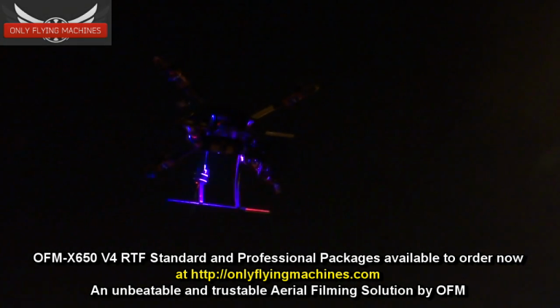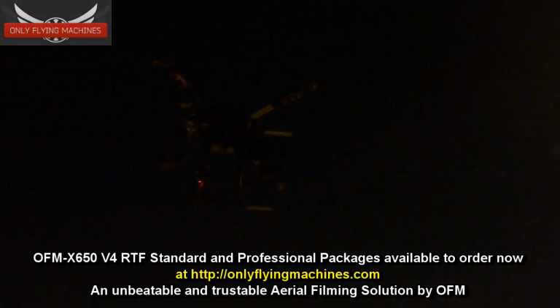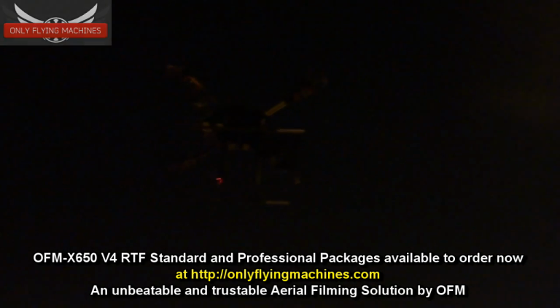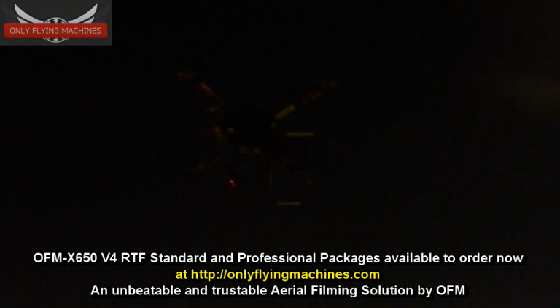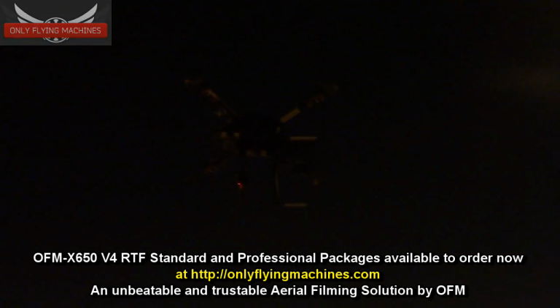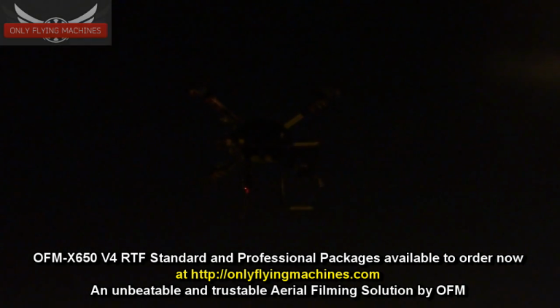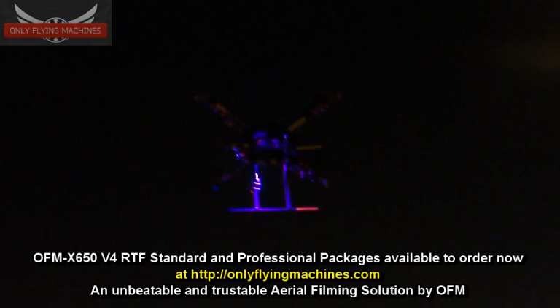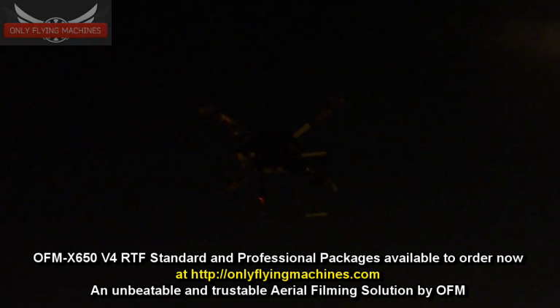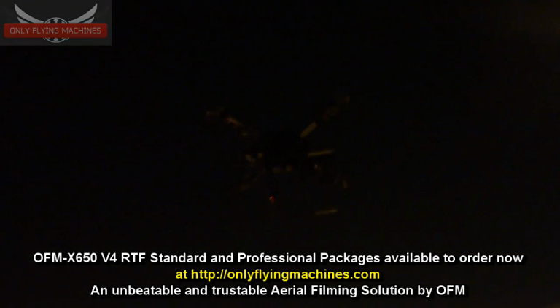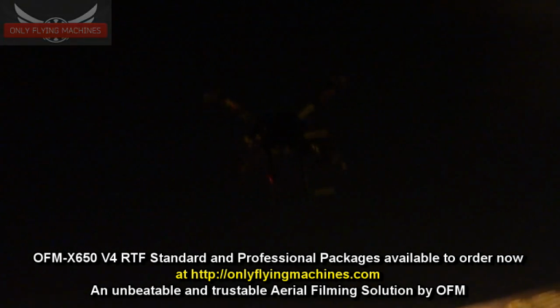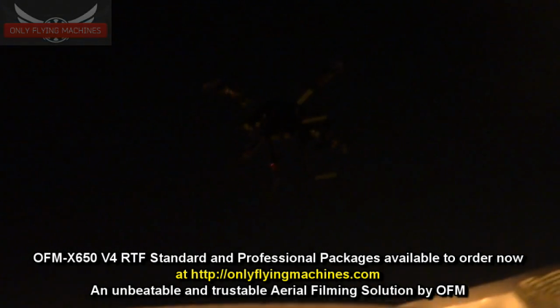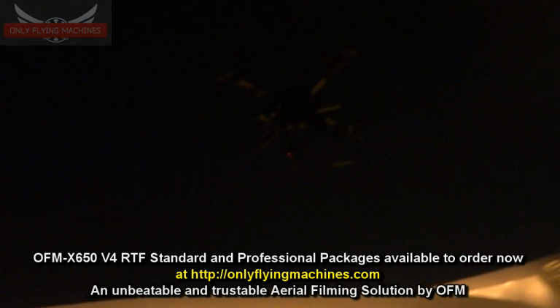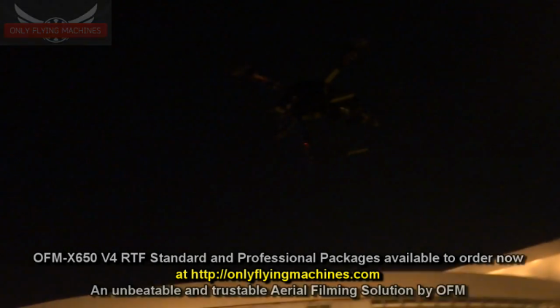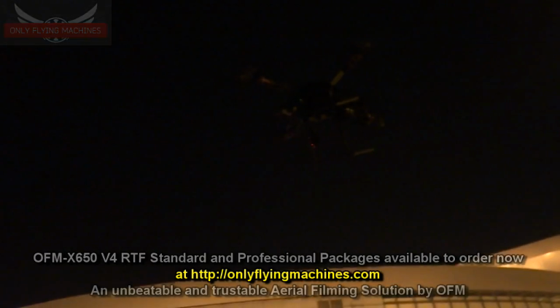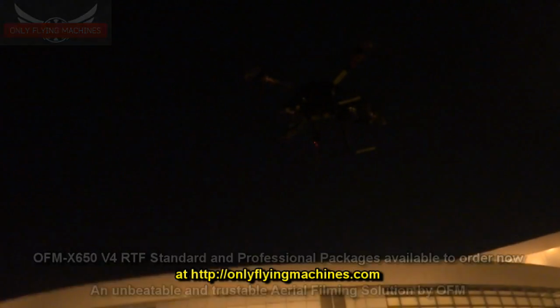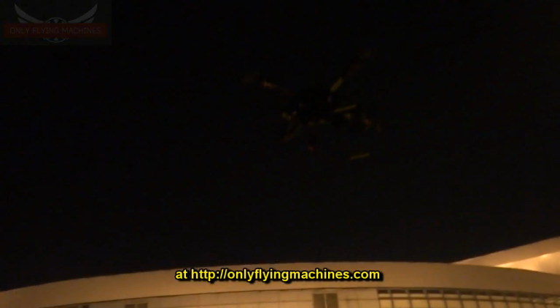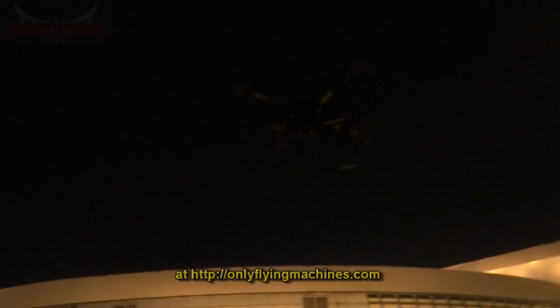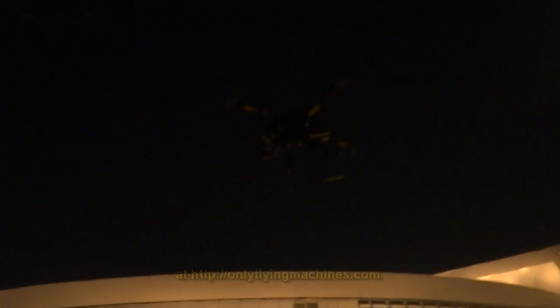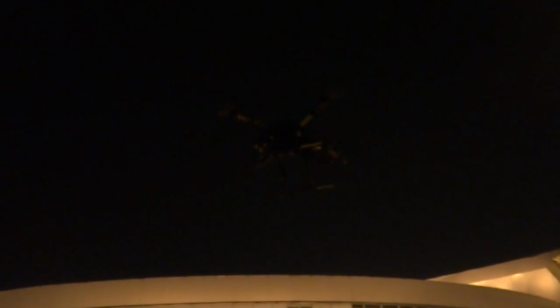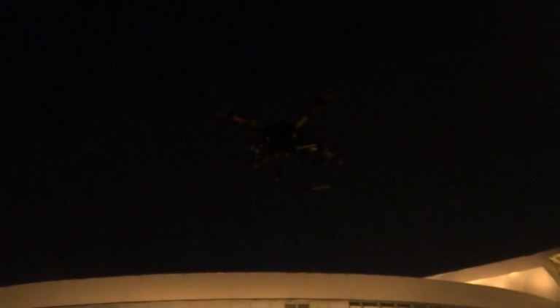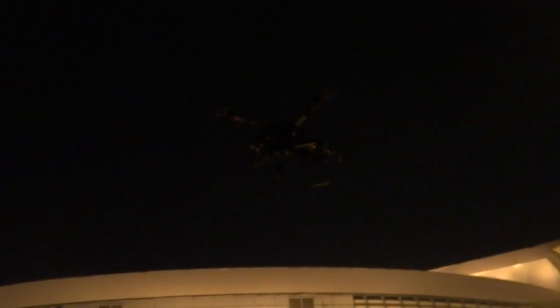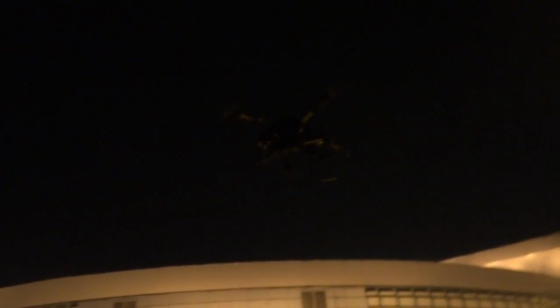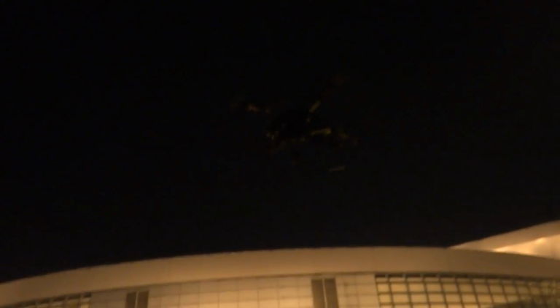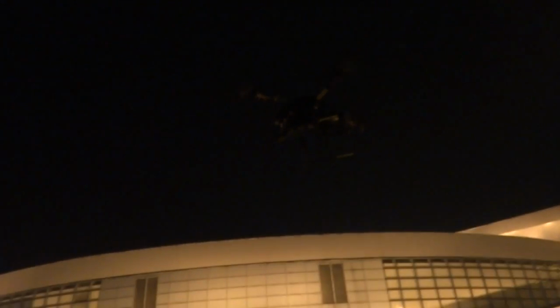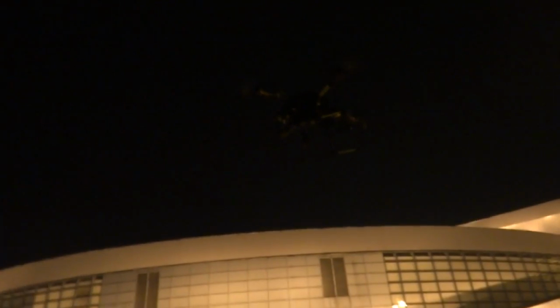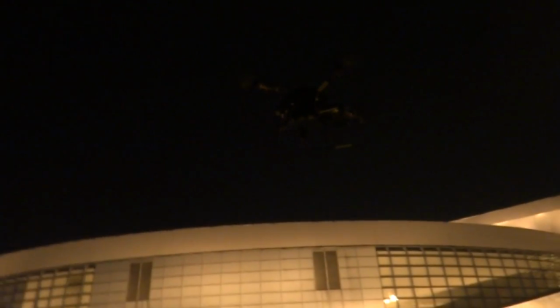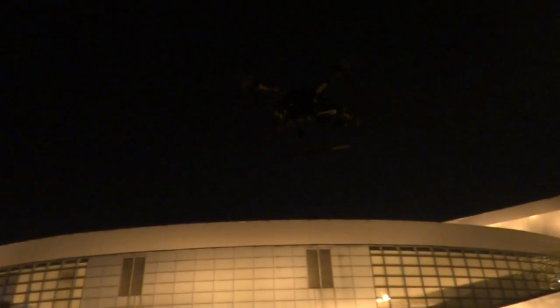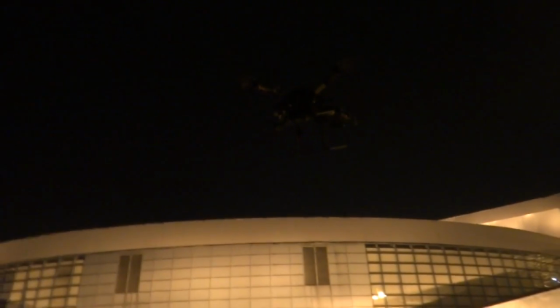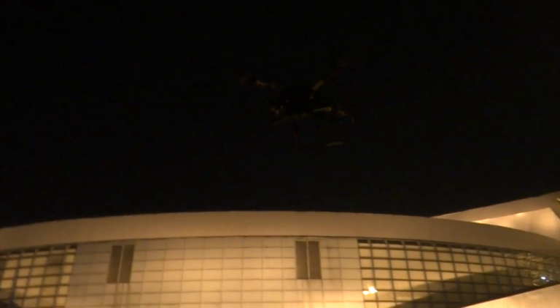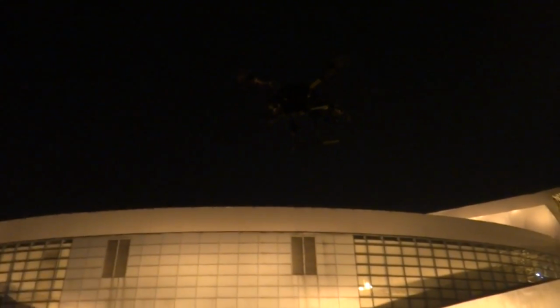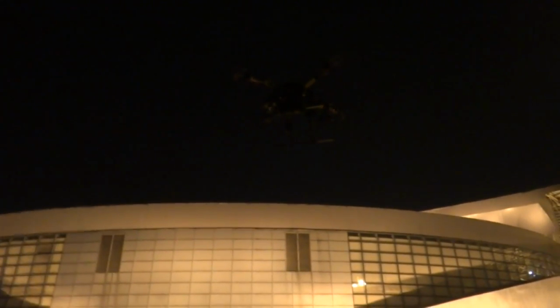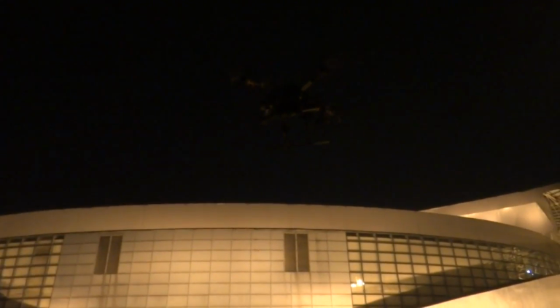I'm flying with one hand — that is the benefit of GPS position hold.